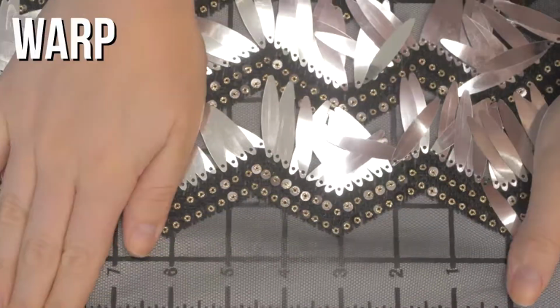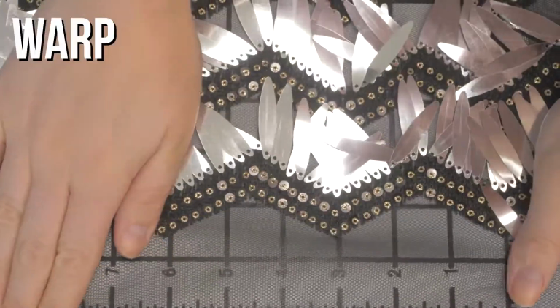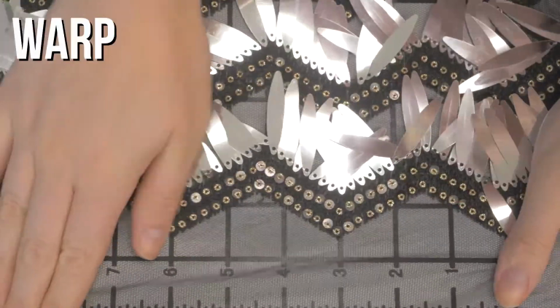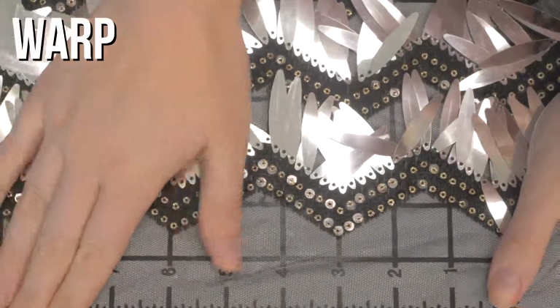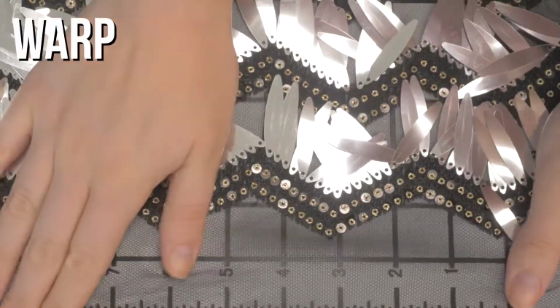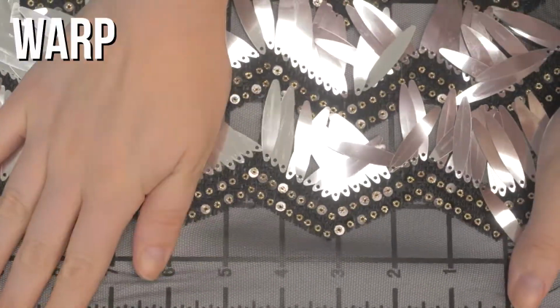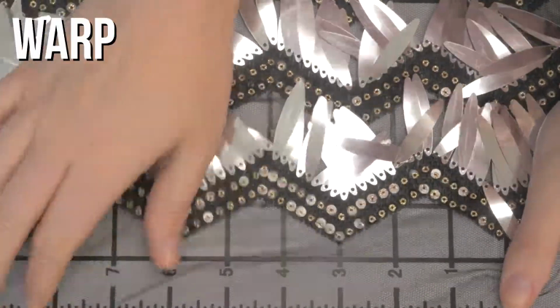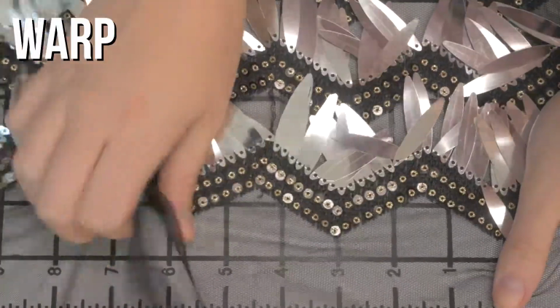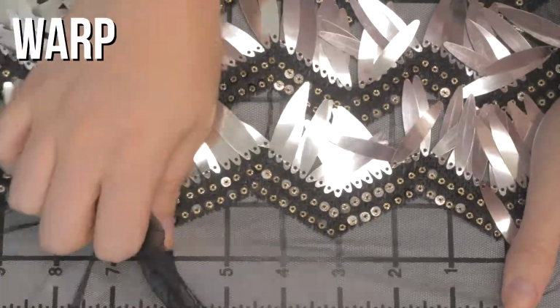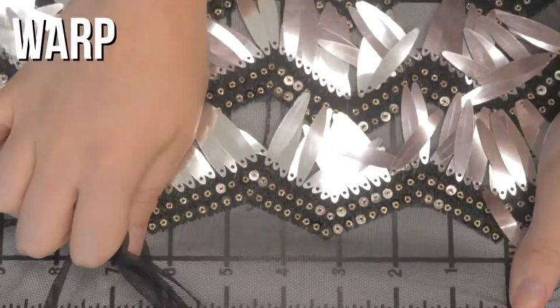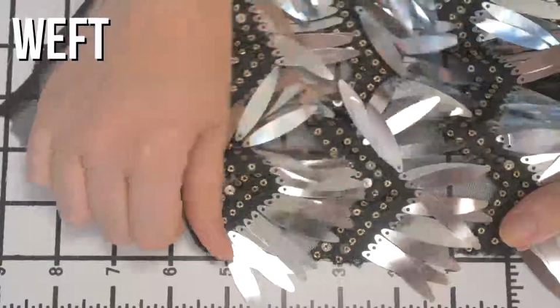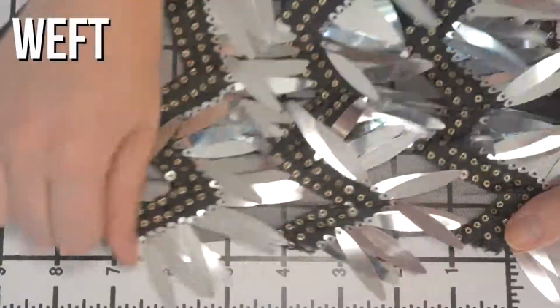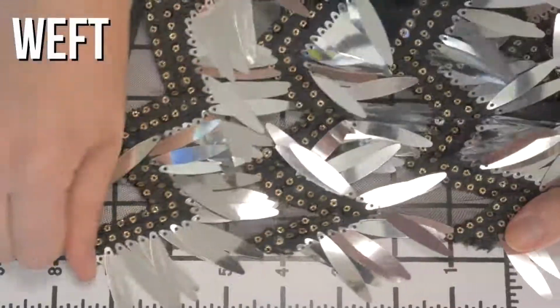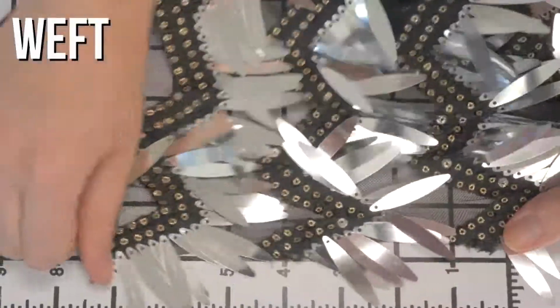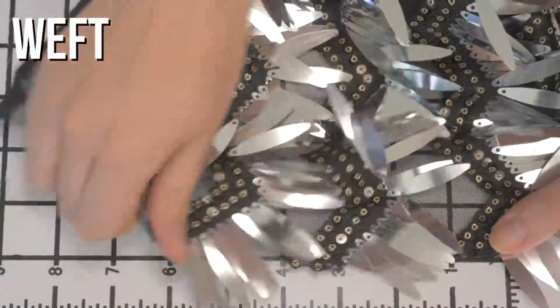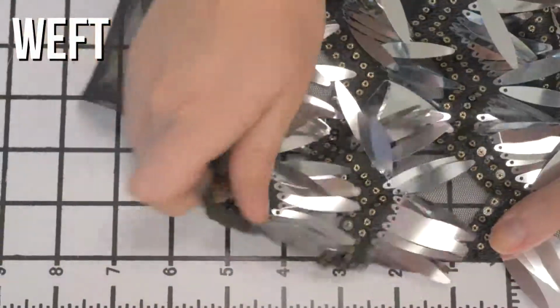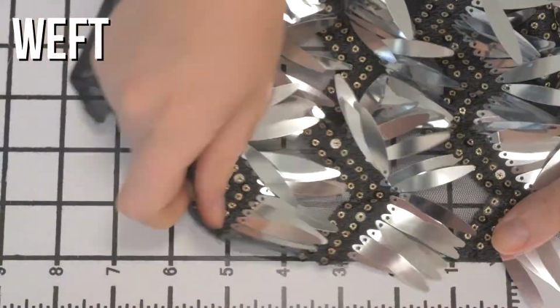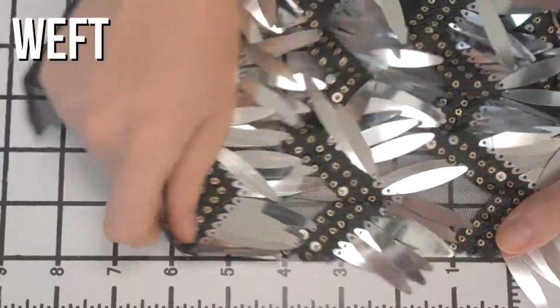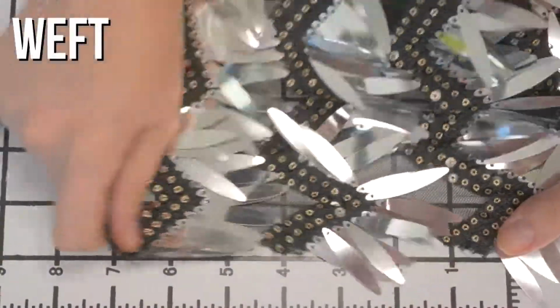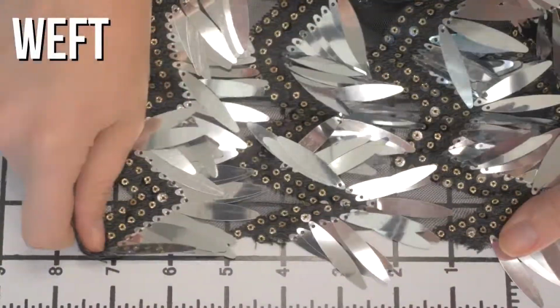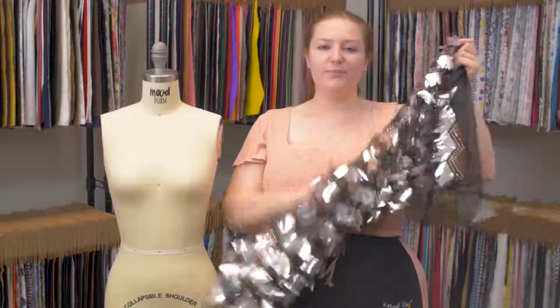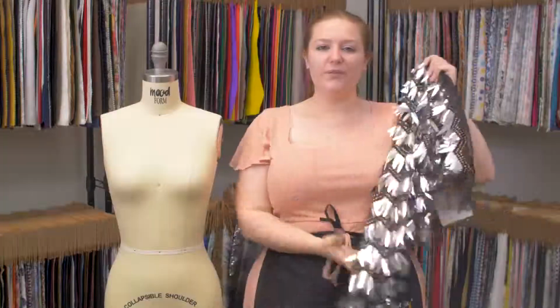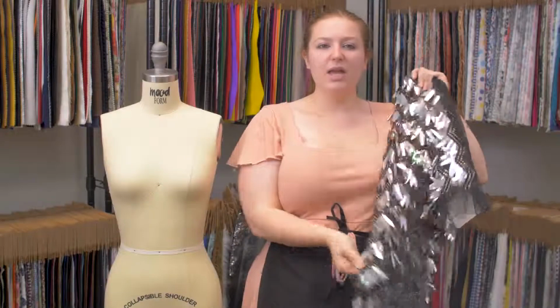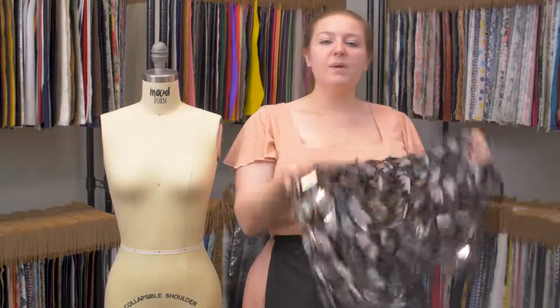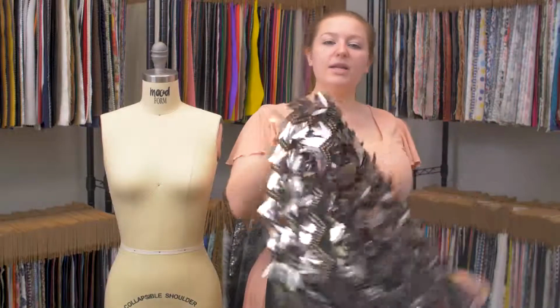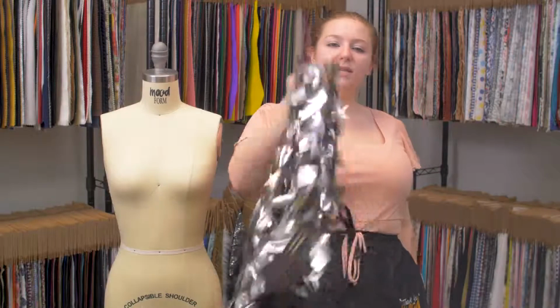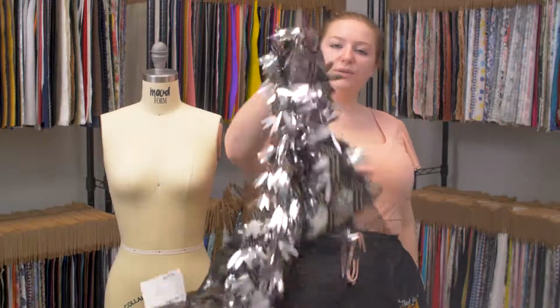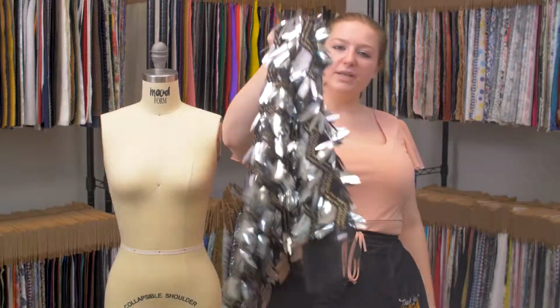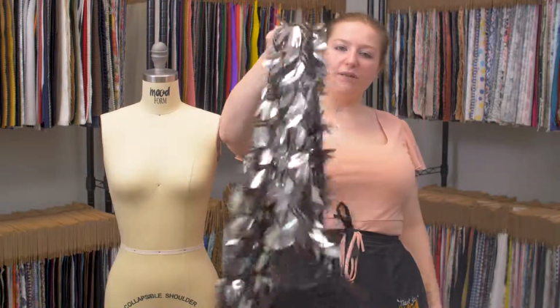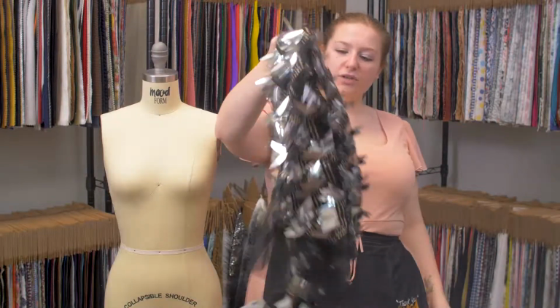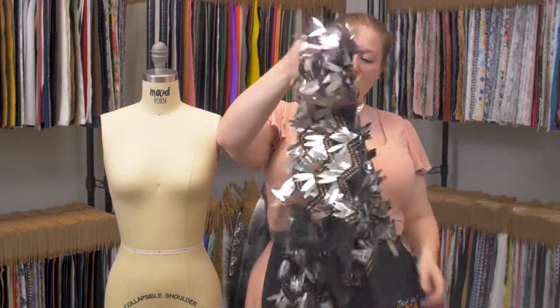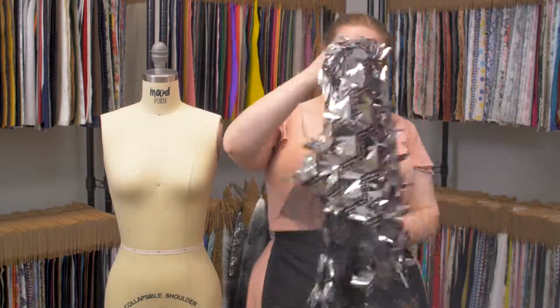It features some give, but not really, and it is totally sheer. This product has a loose, heavy drape.